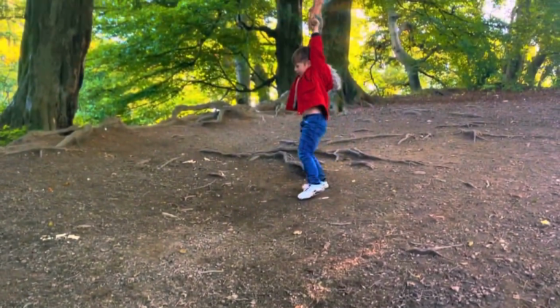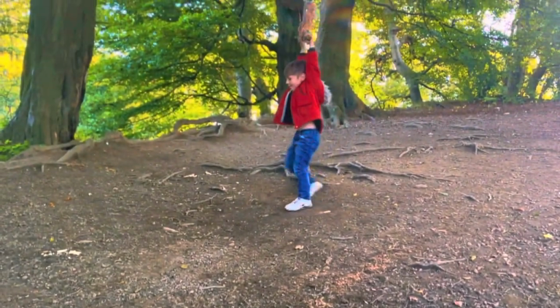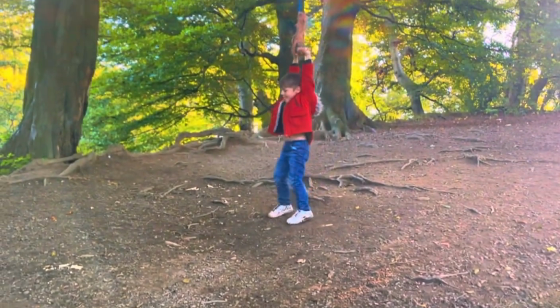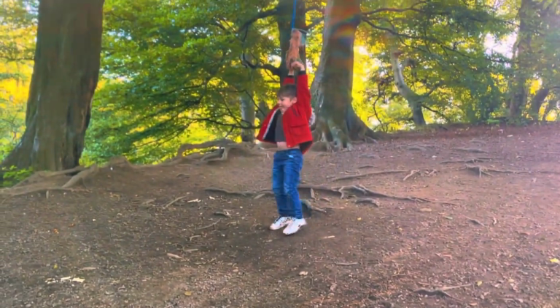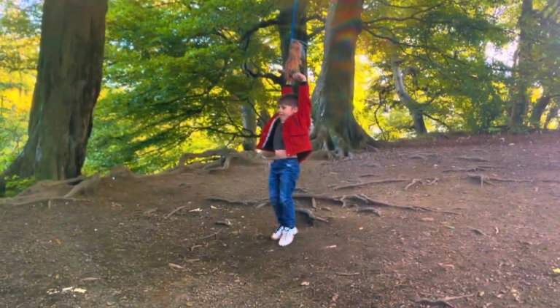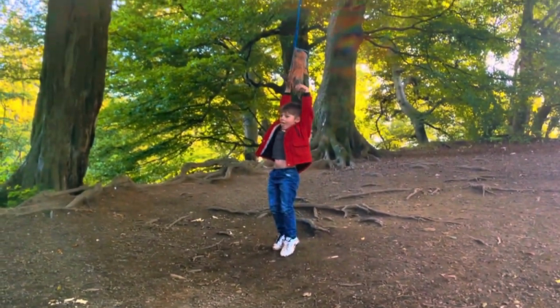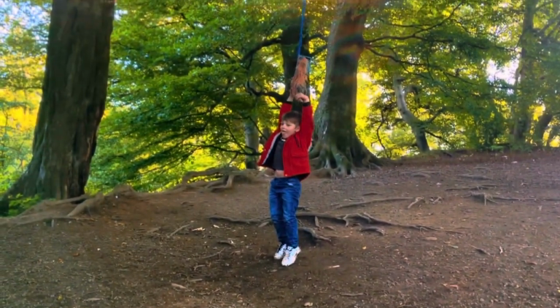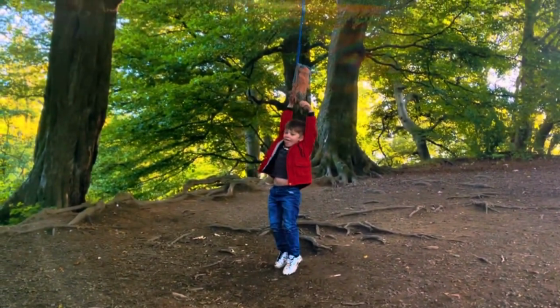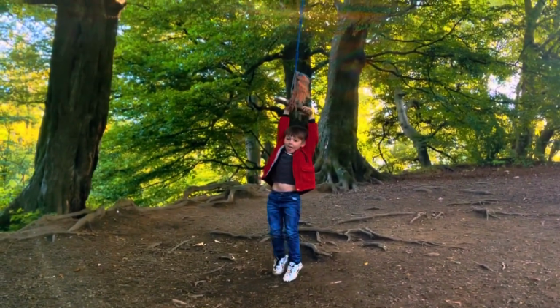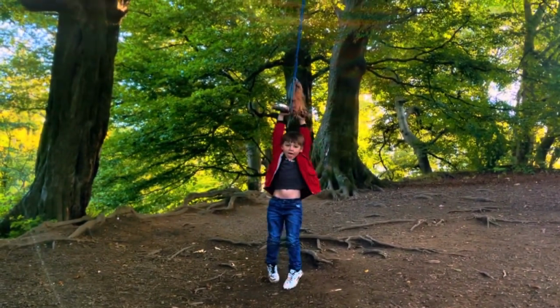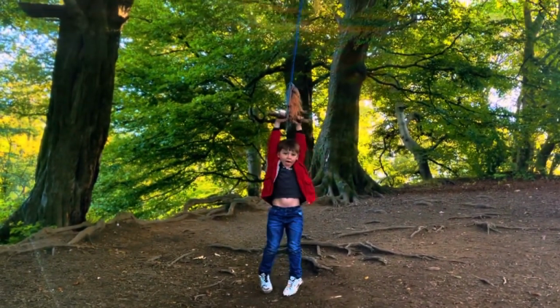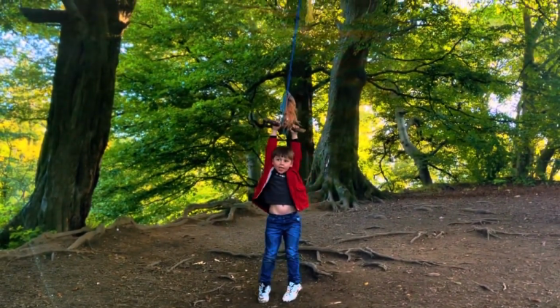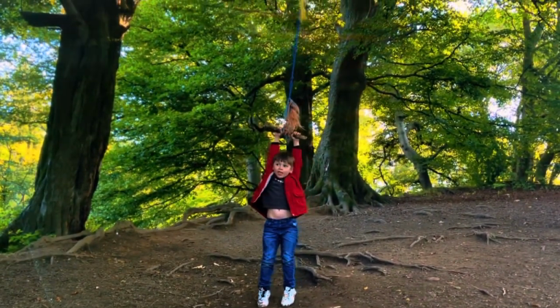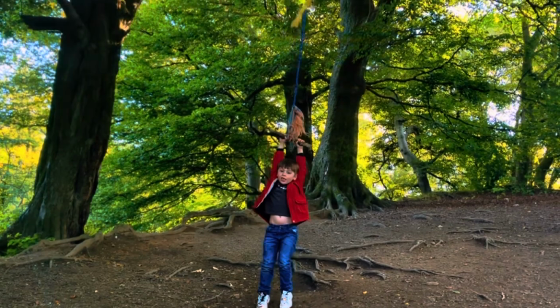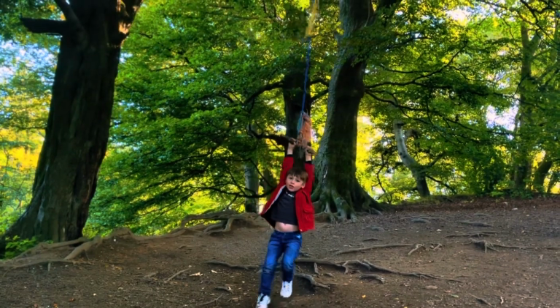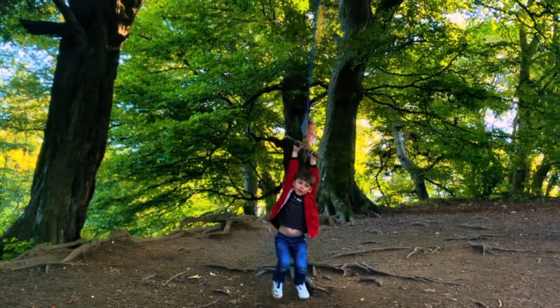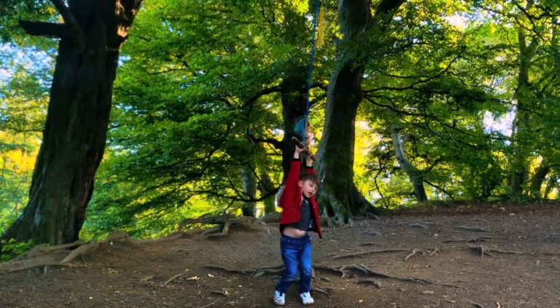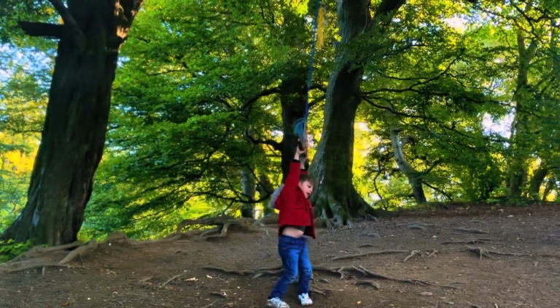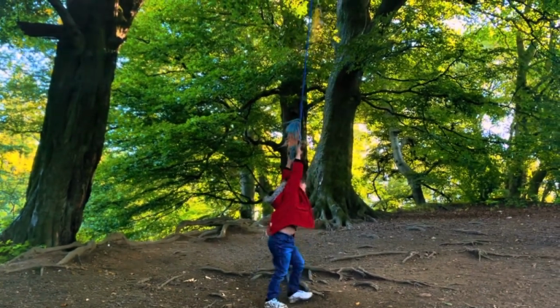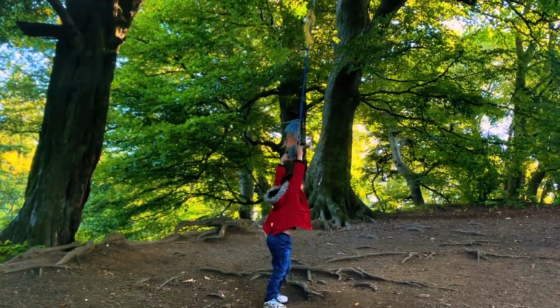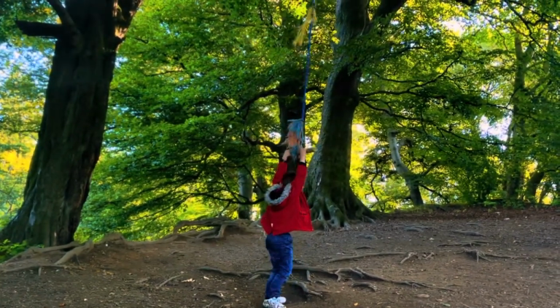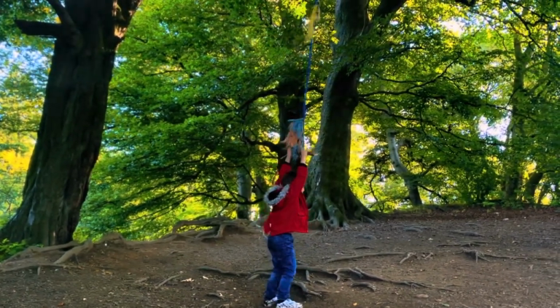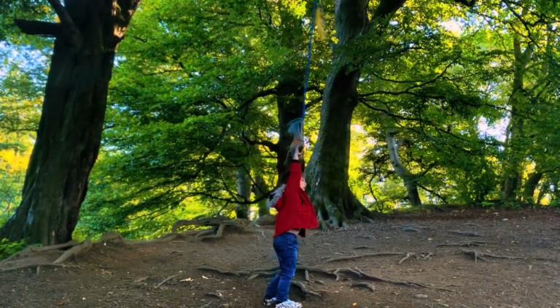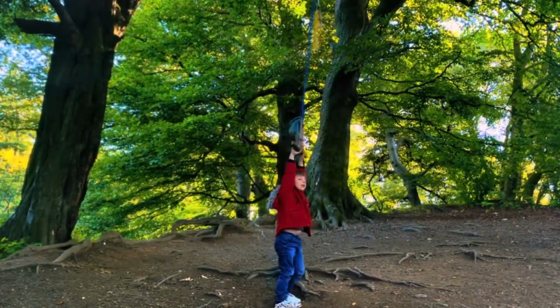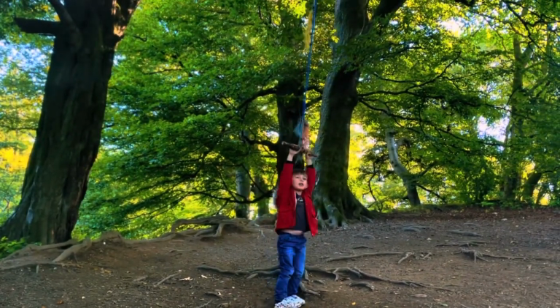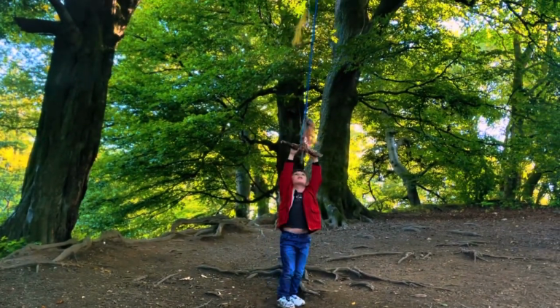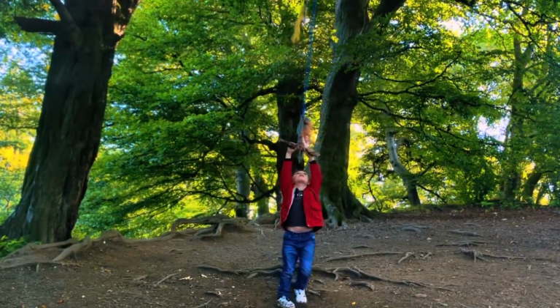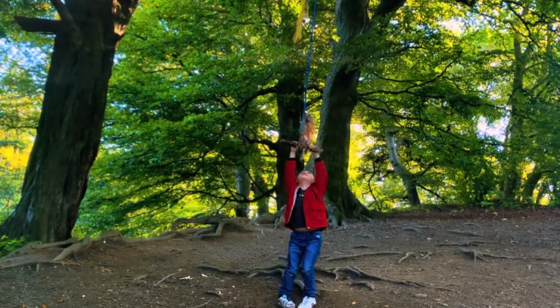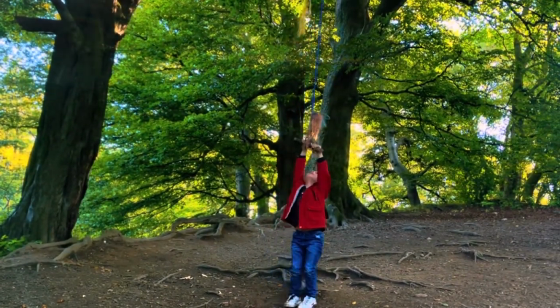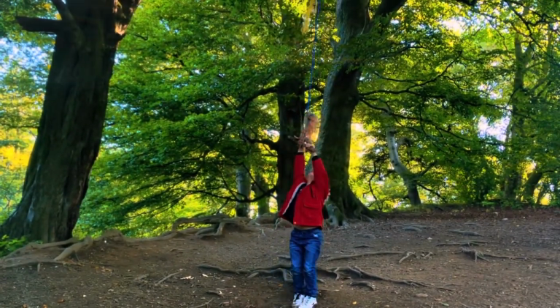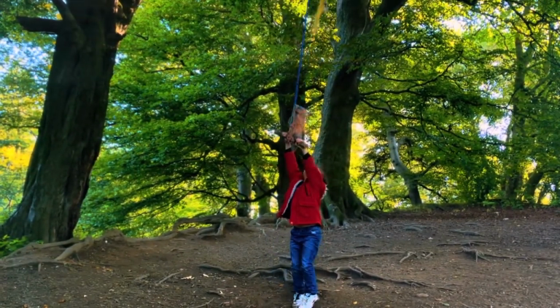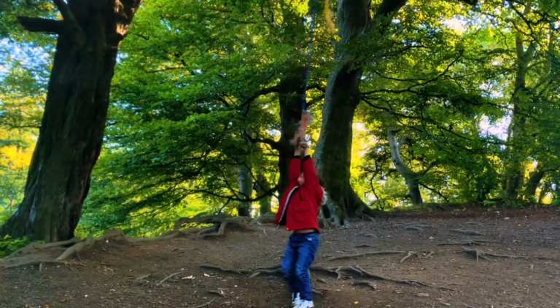Here we go, up the hill. He had good fun with the tree swing, which reminded me of my childhood.